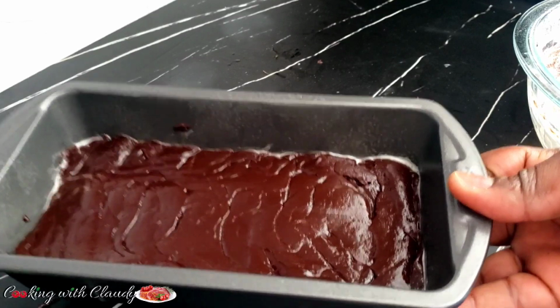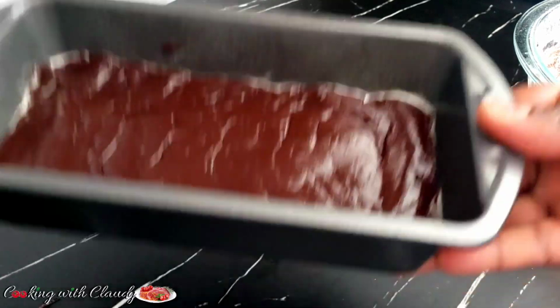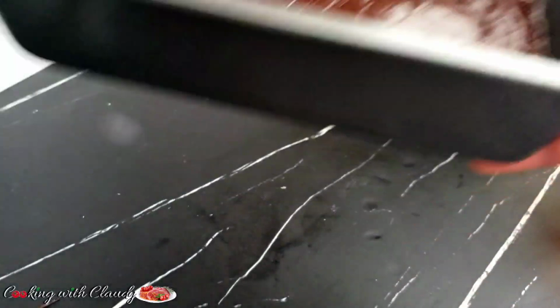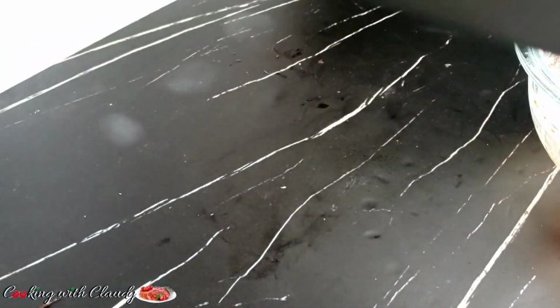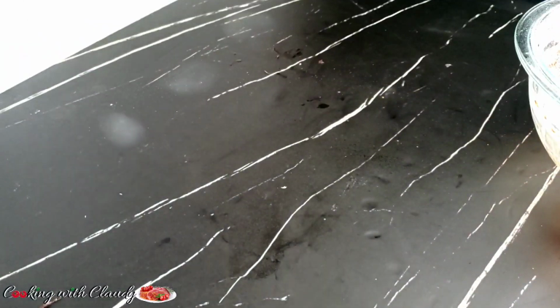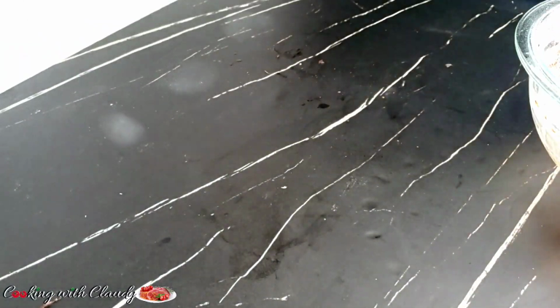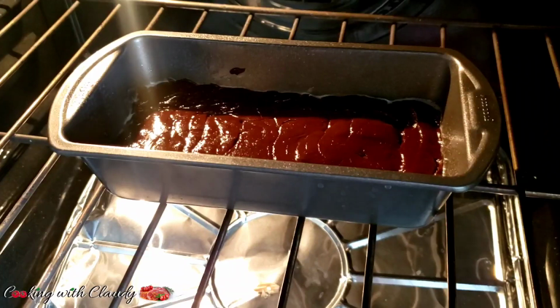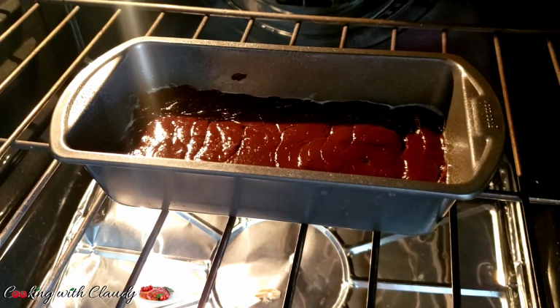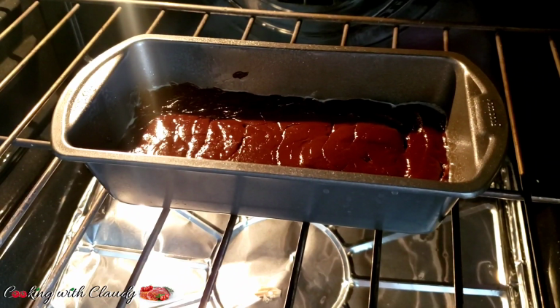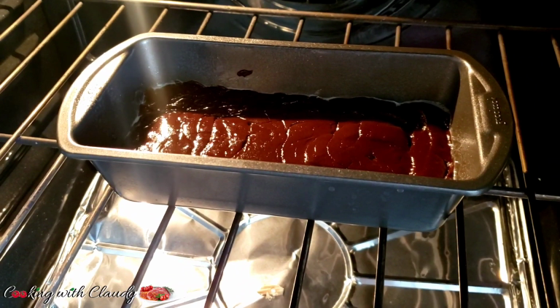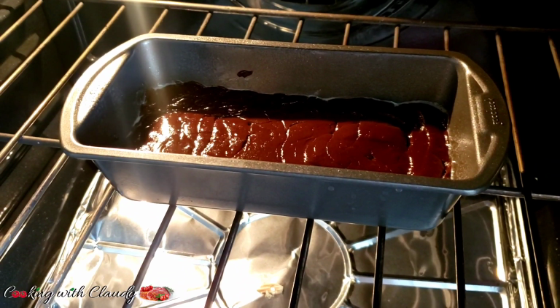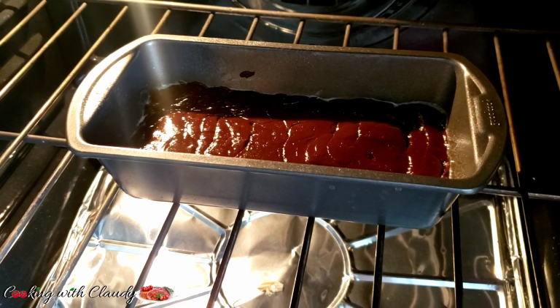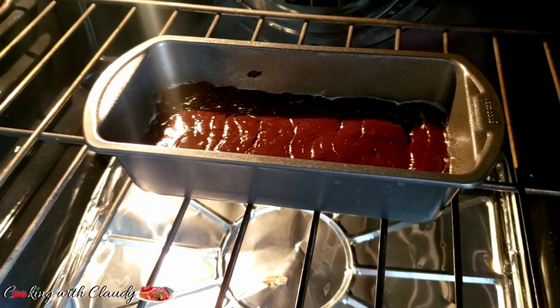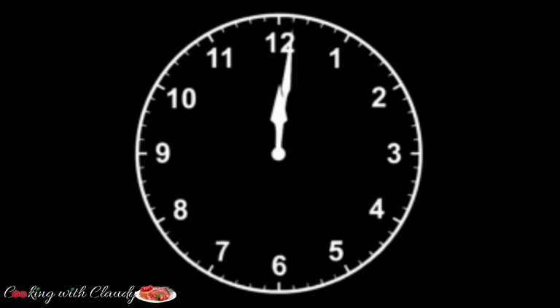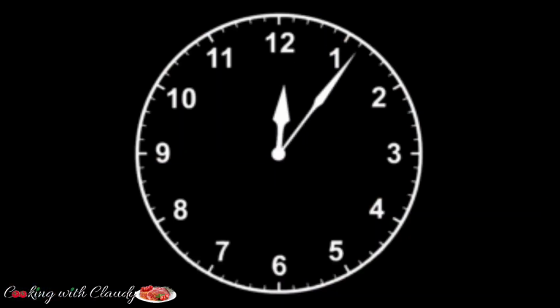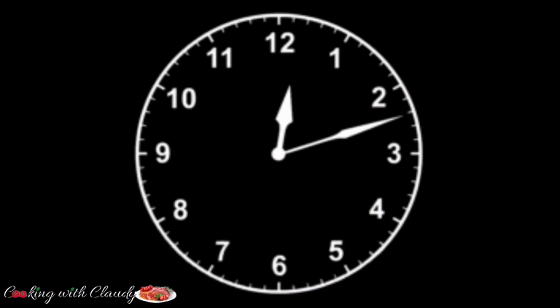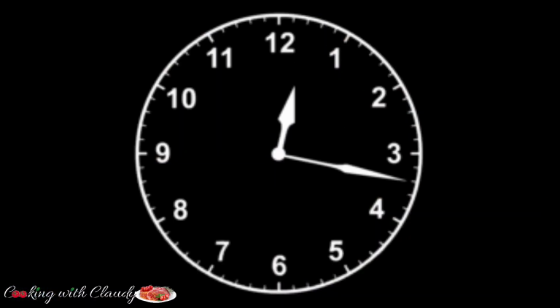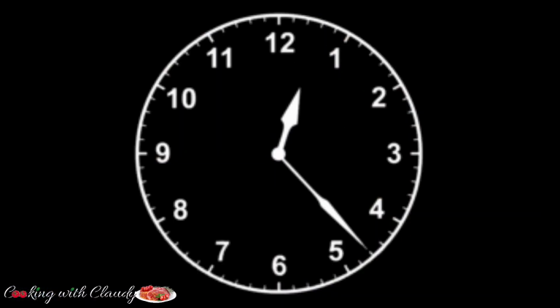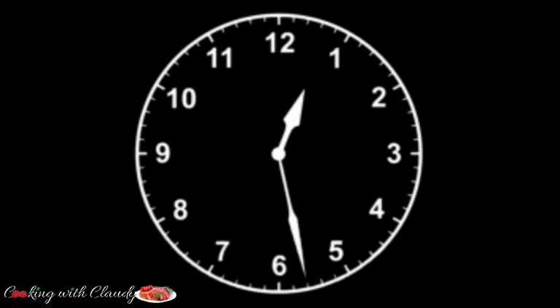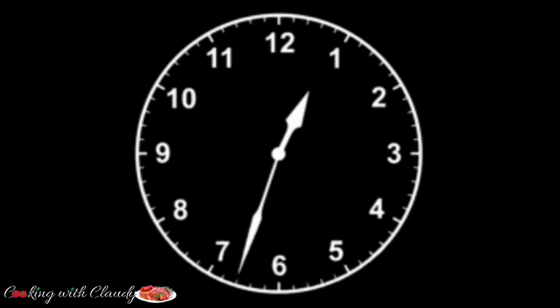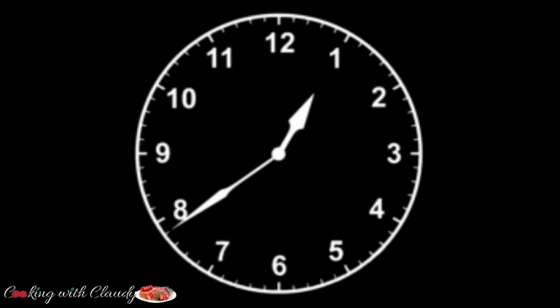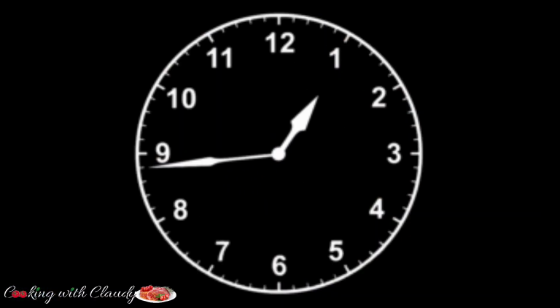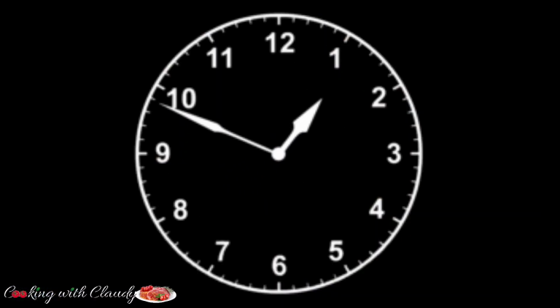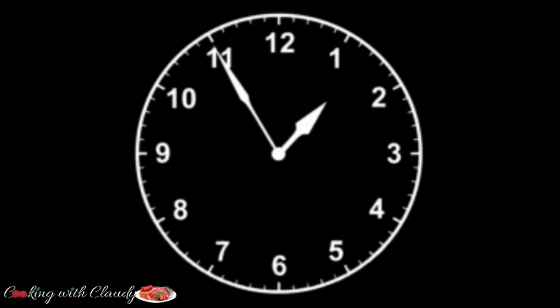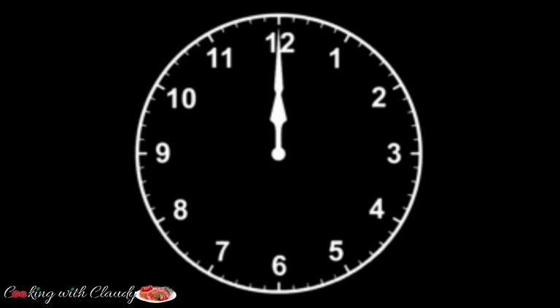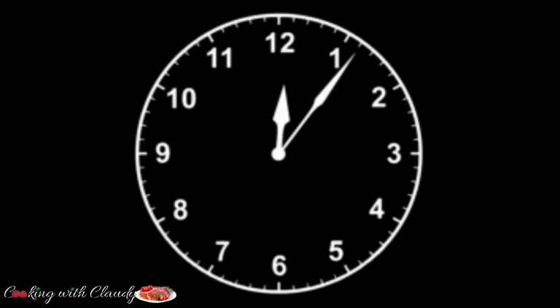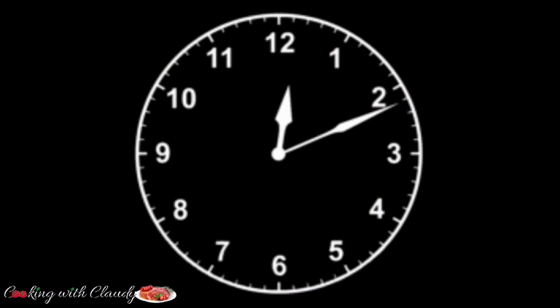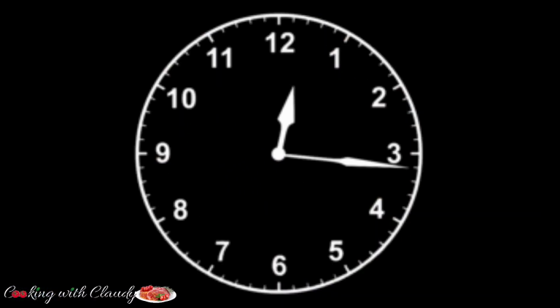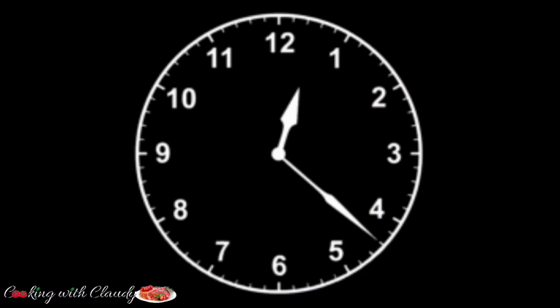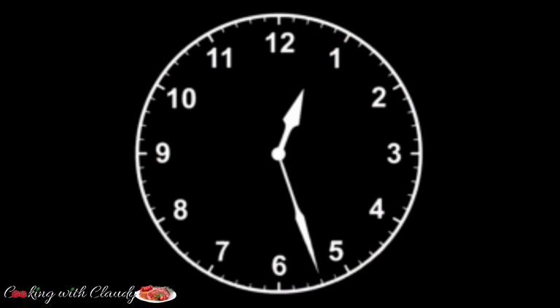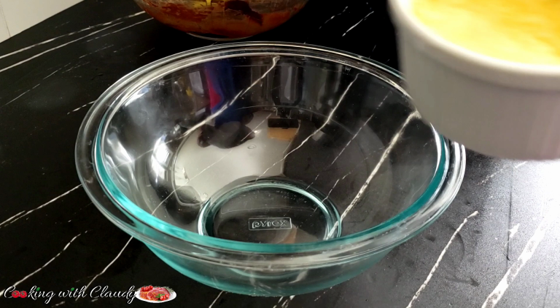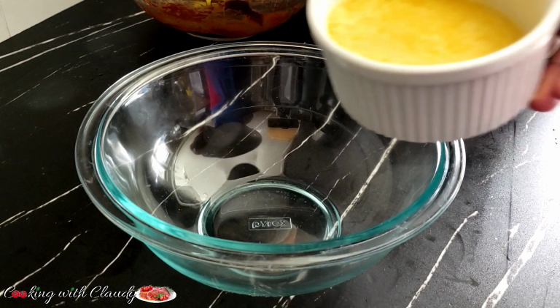You will now go ahead and transfer into a baking pan — my baking pan has been greased. Let this go into the preheated oven at 350 degrees Fahrenheit for 15 minutes.